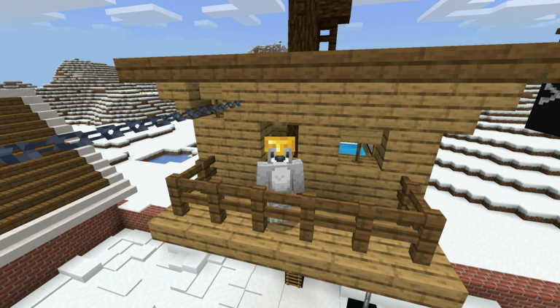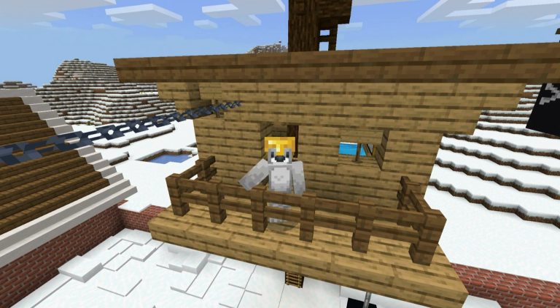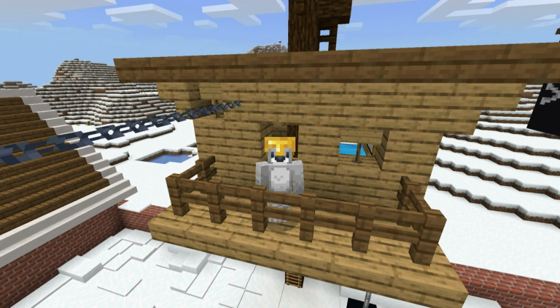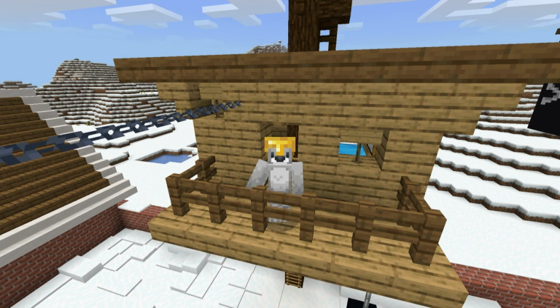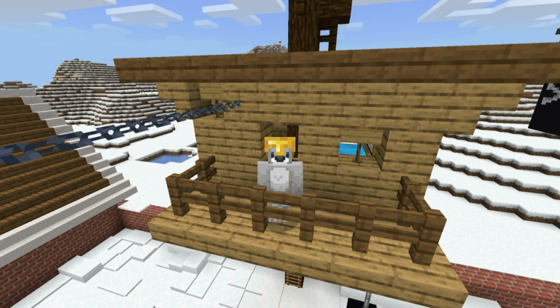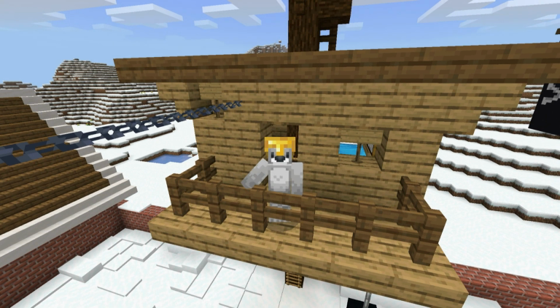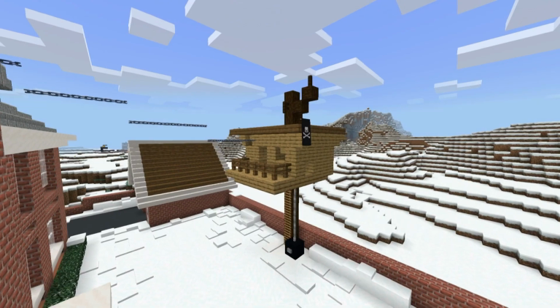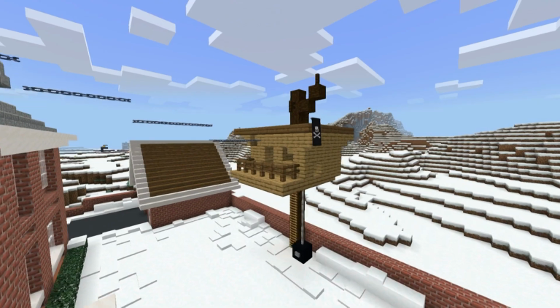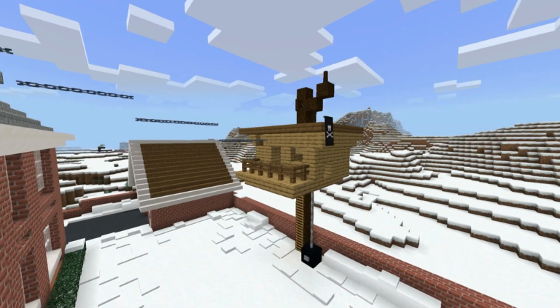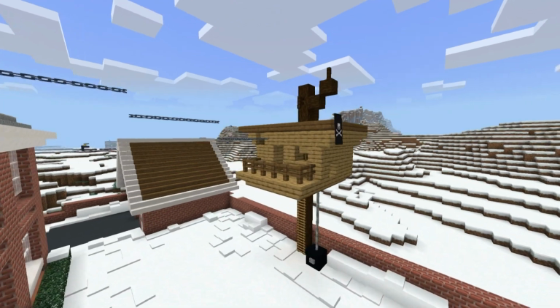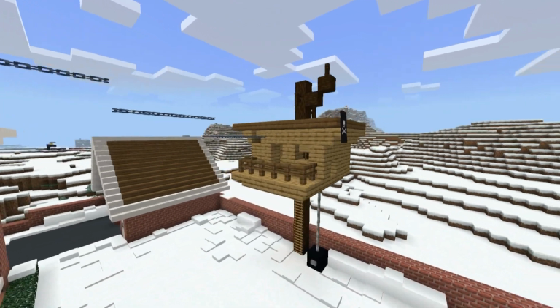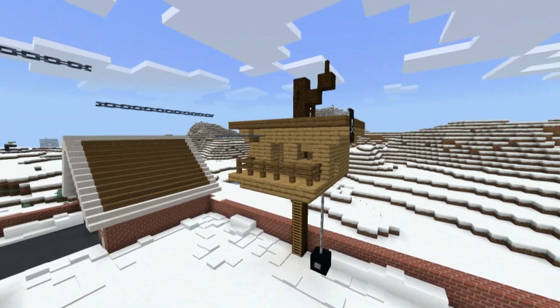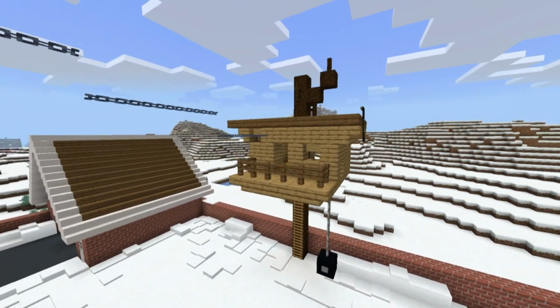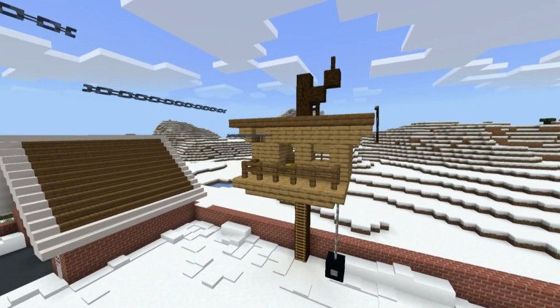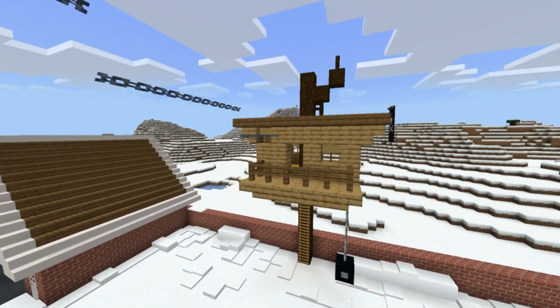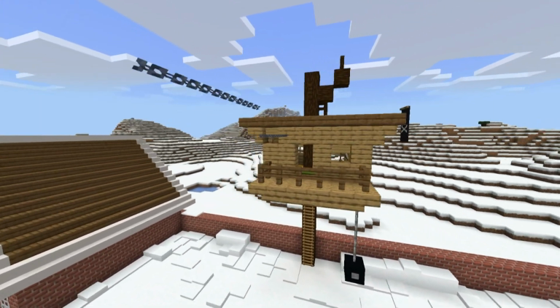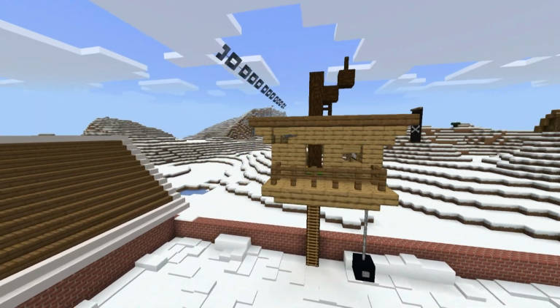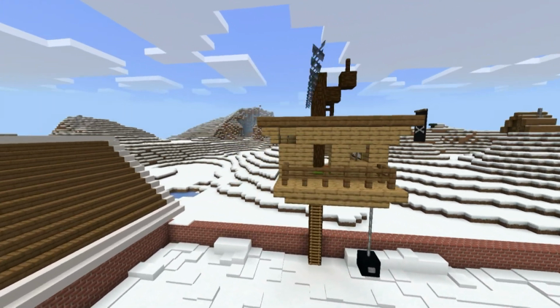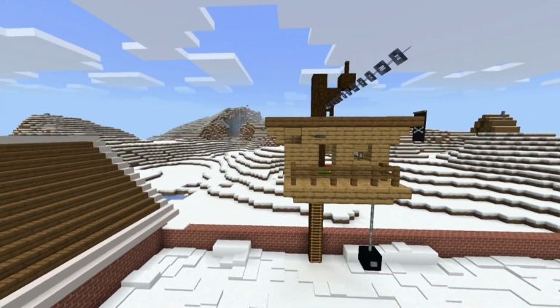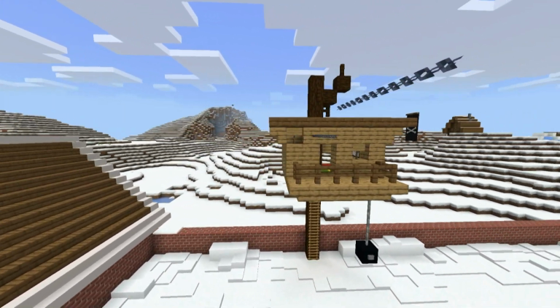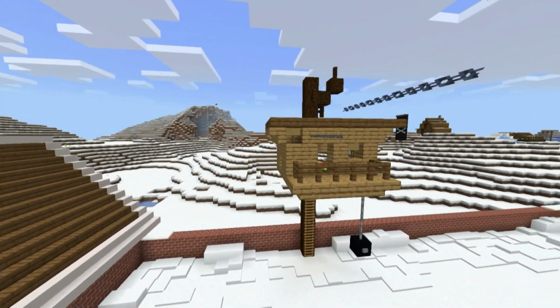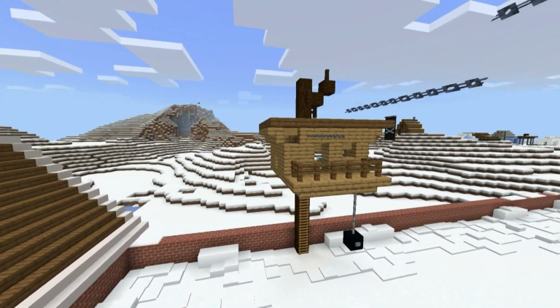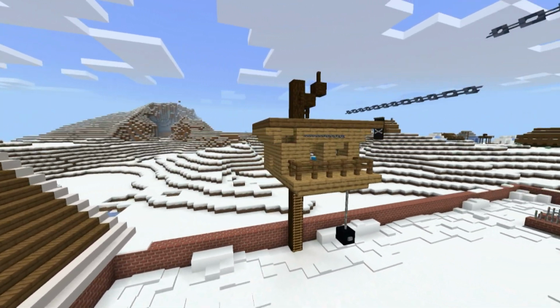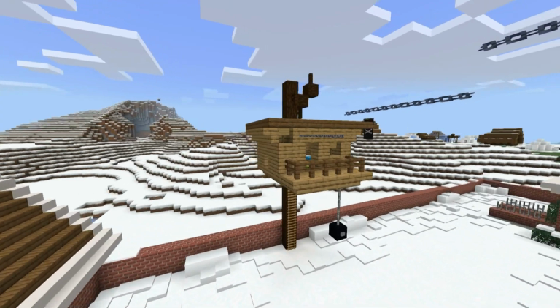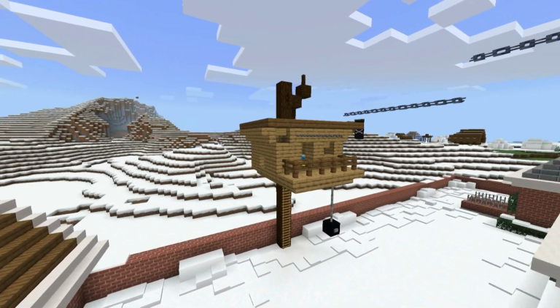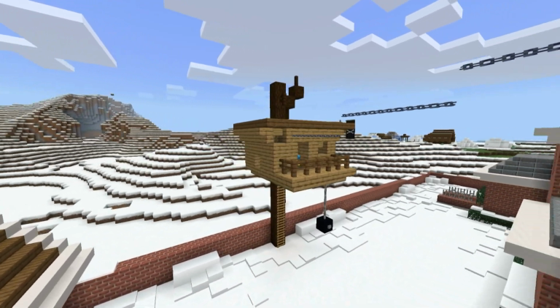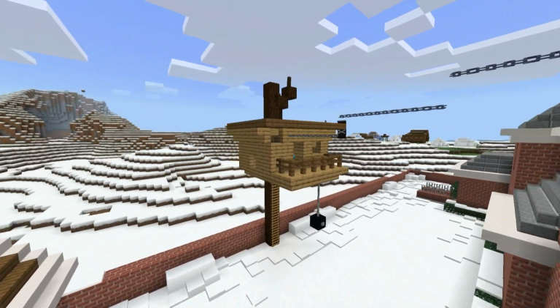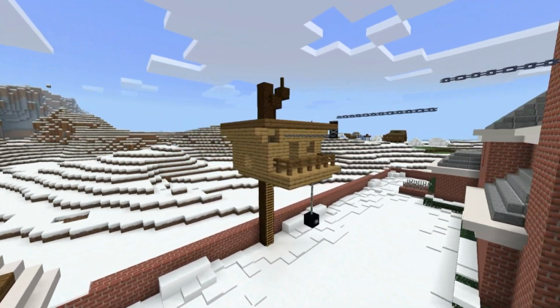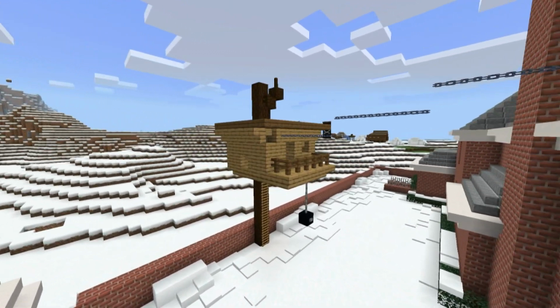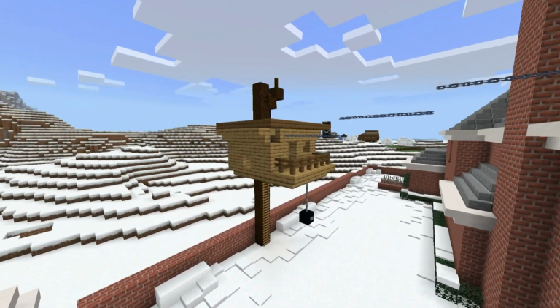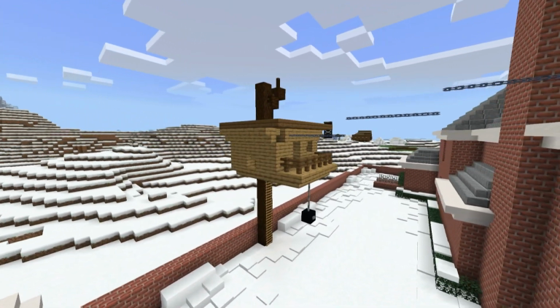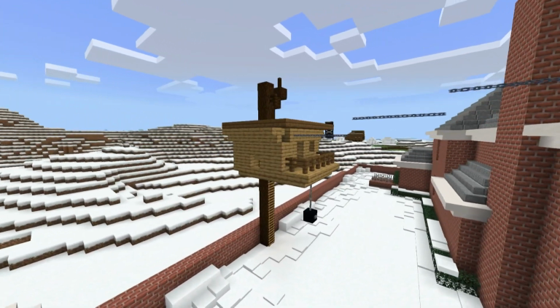Hey, what's up, you two? In this video, I'll be showing you how to make Kevin's treehouse from the movie Home Alone.